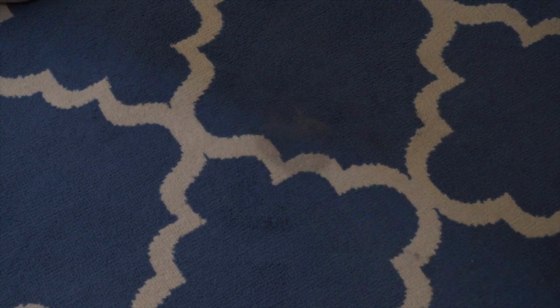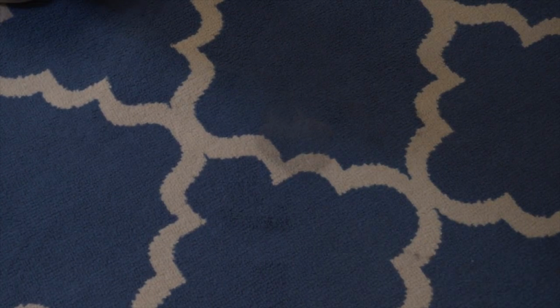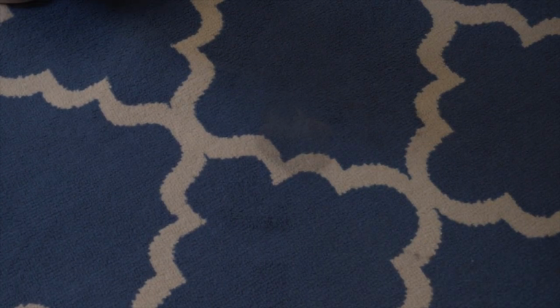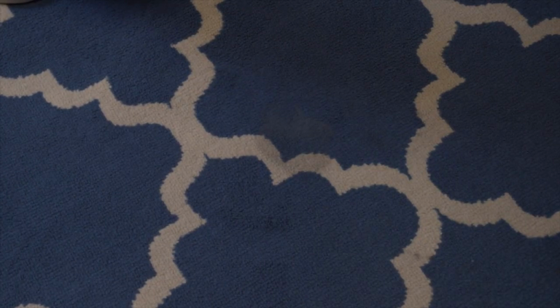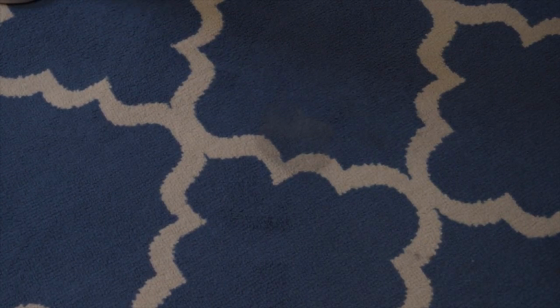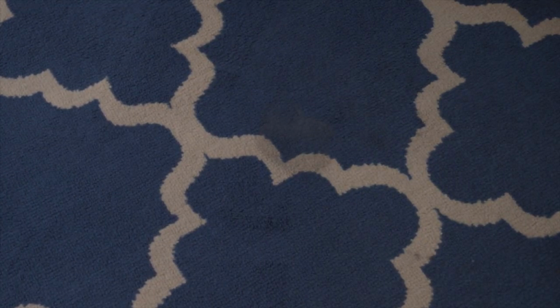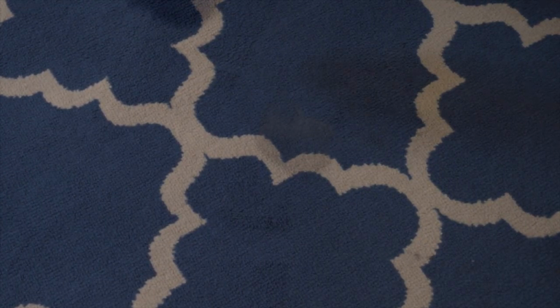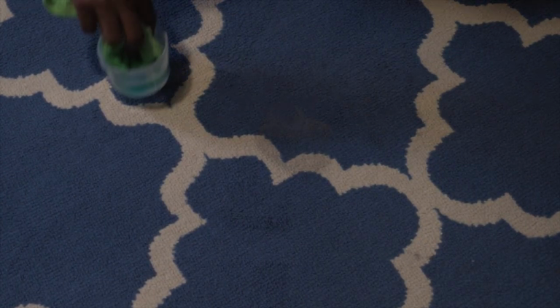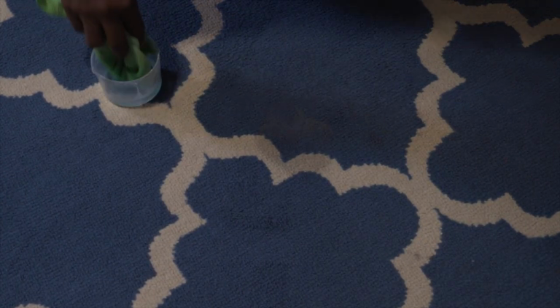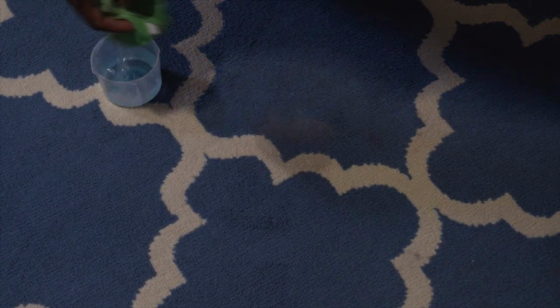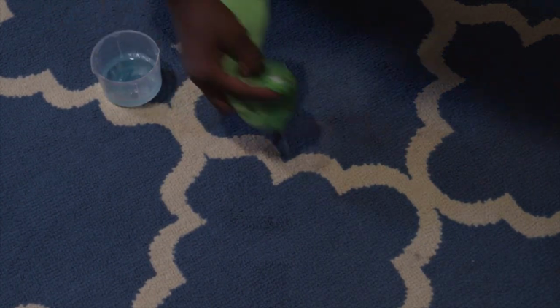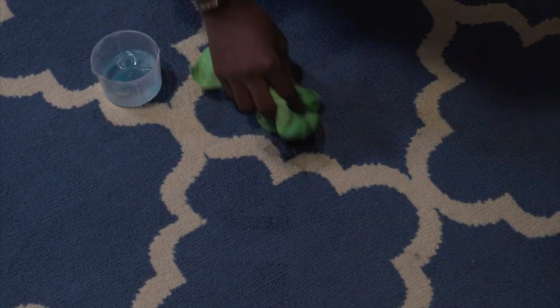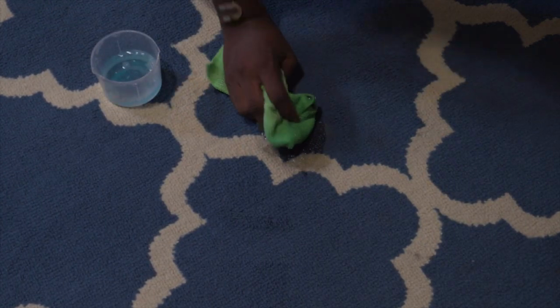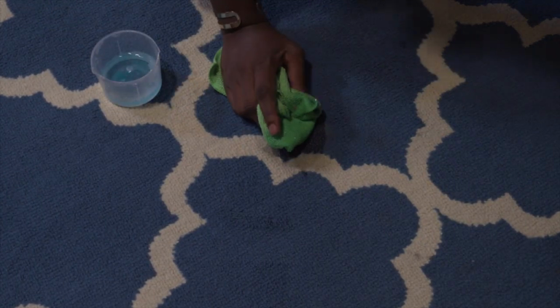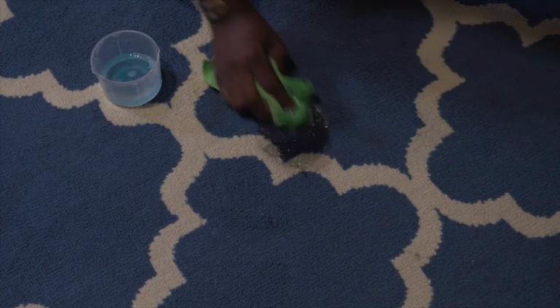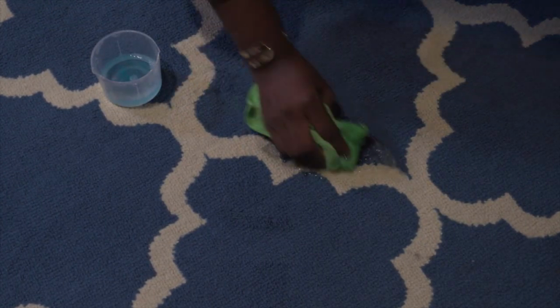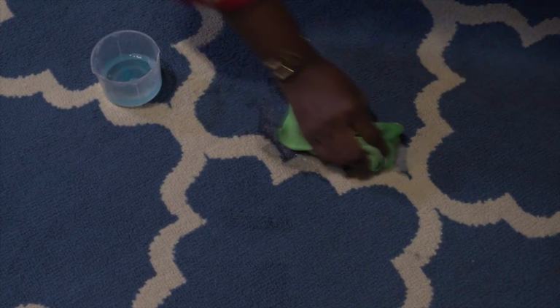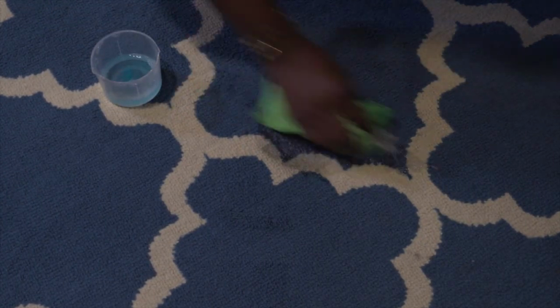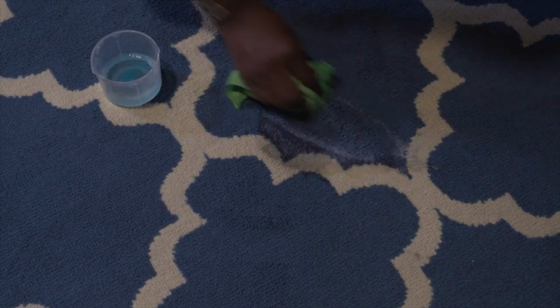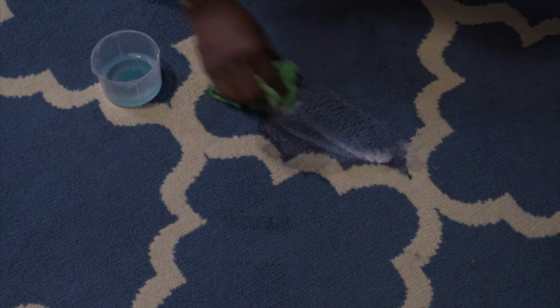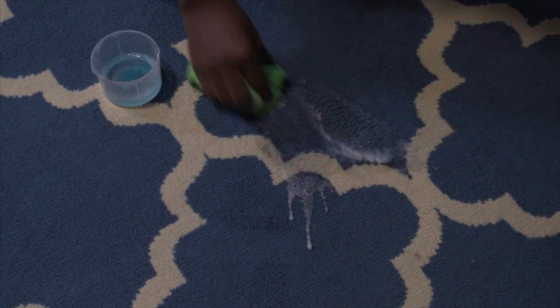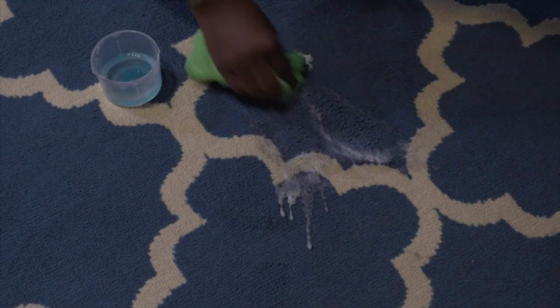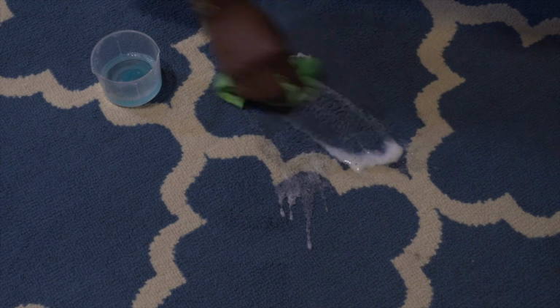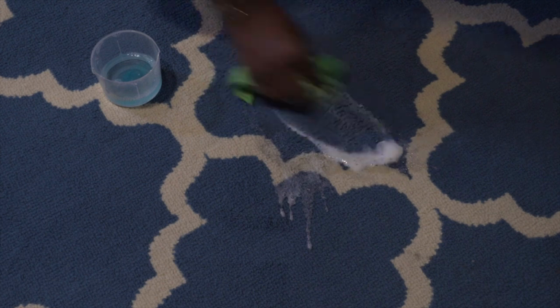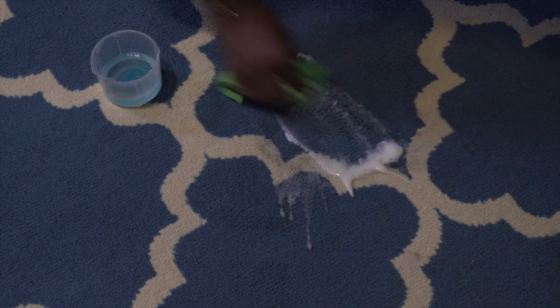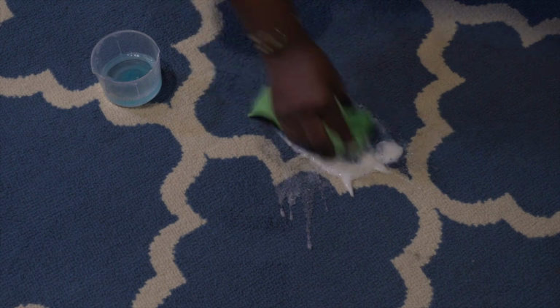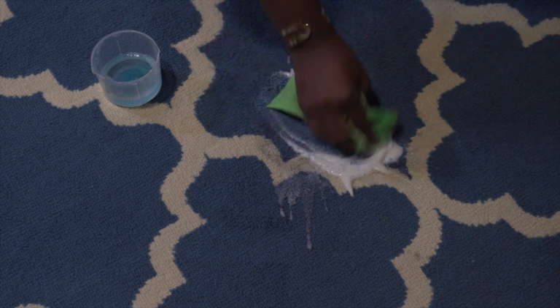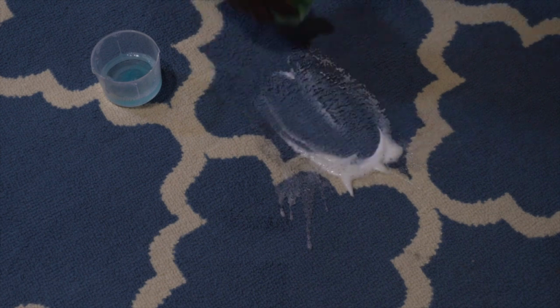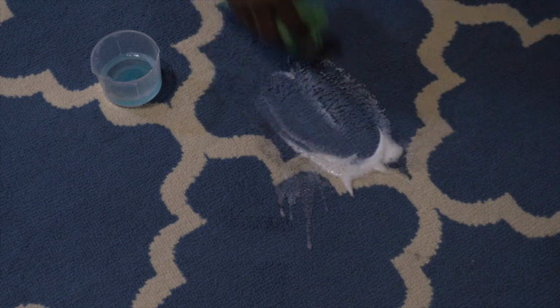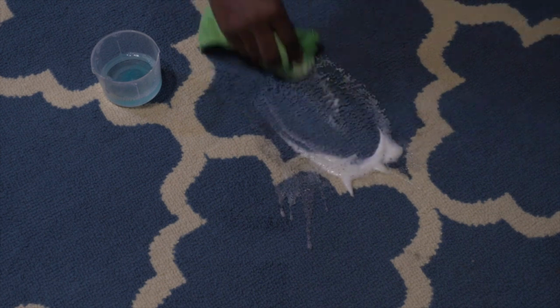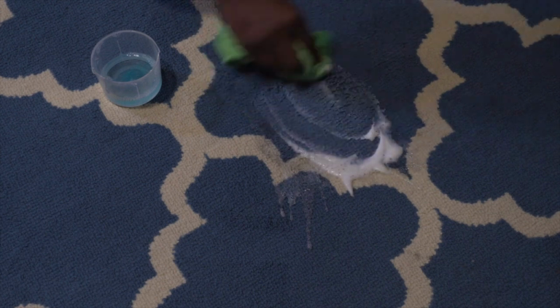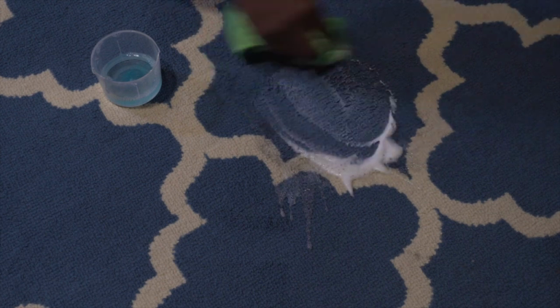I have a little bit of stain on the rug, so I am just going to use some dawn soap with some water to clean it out.